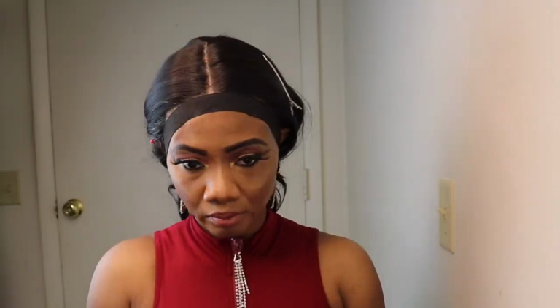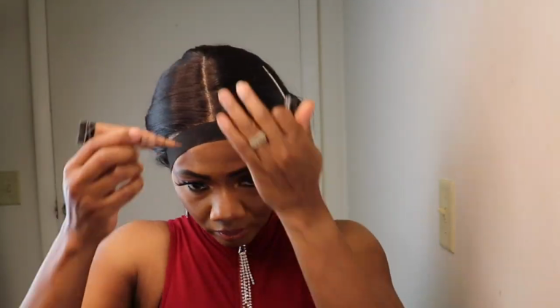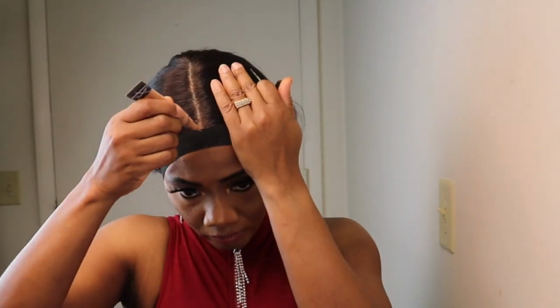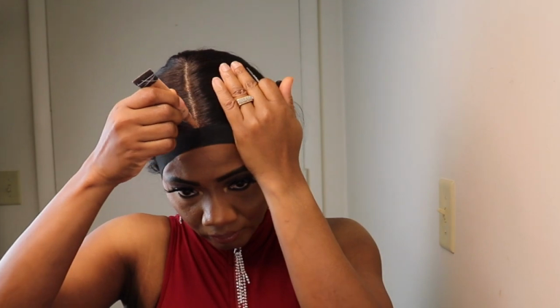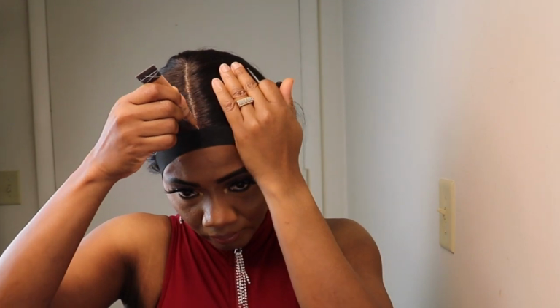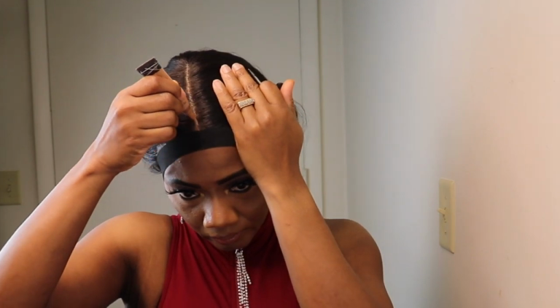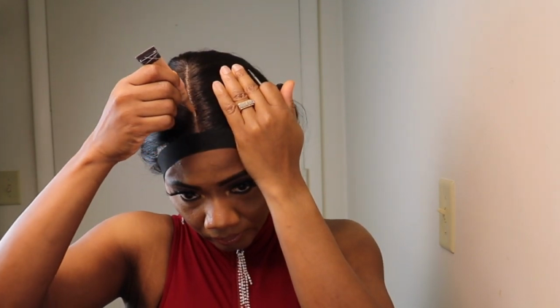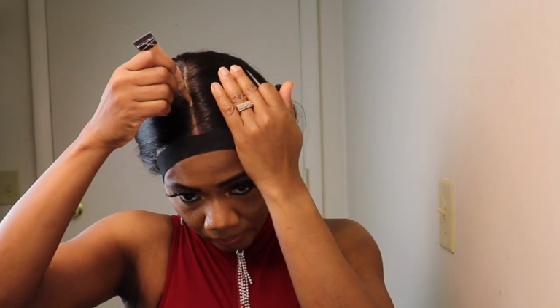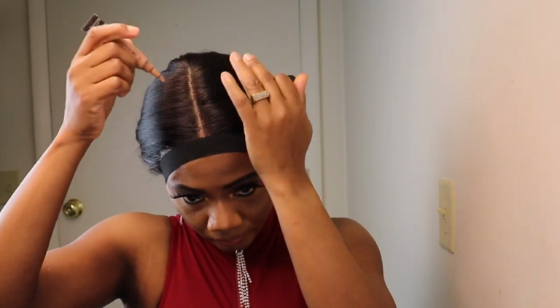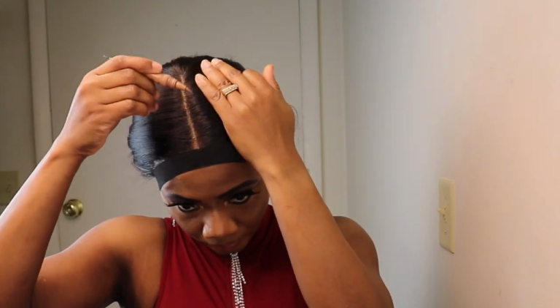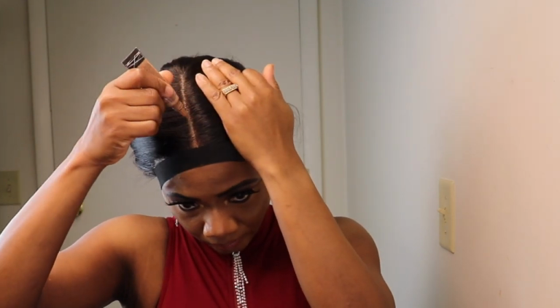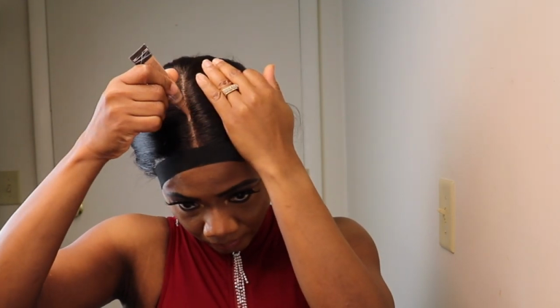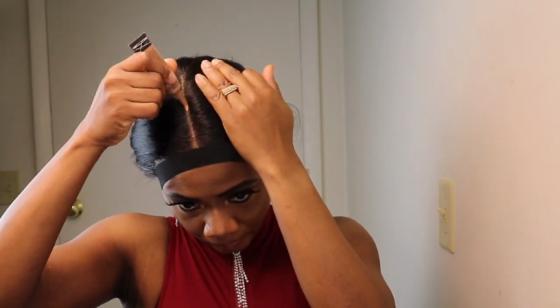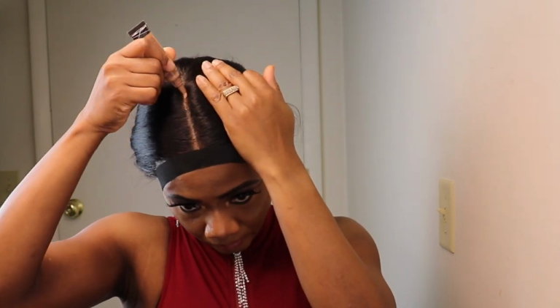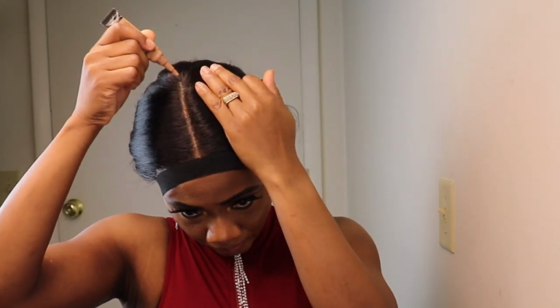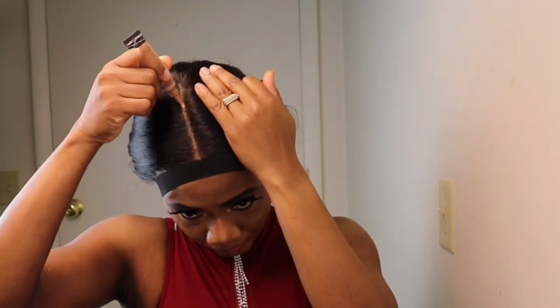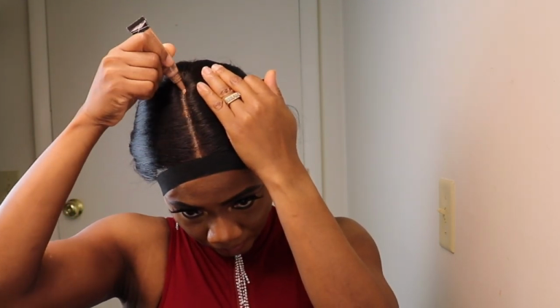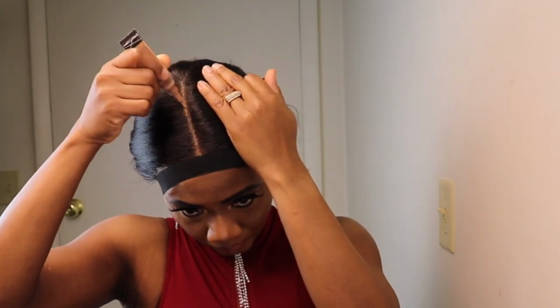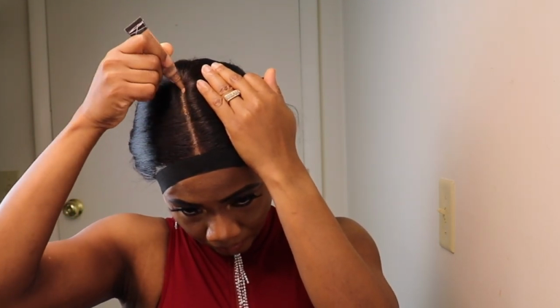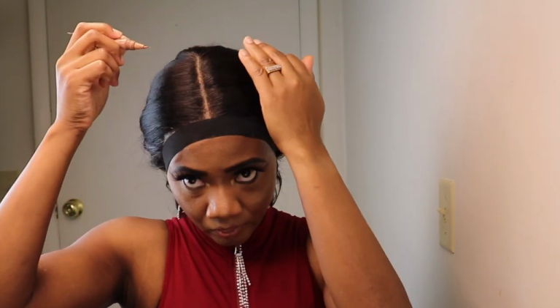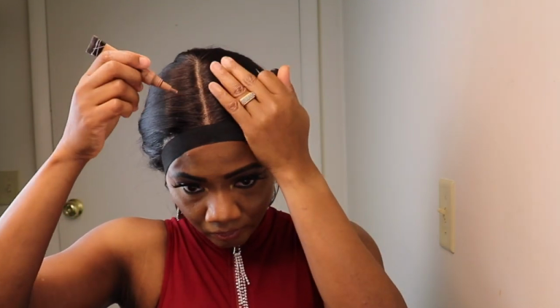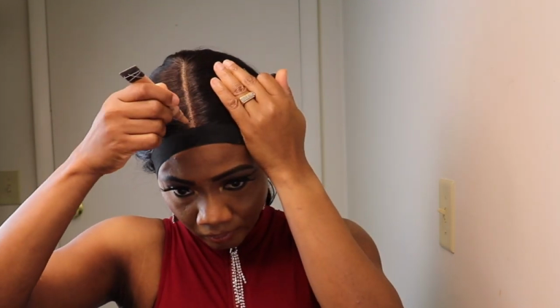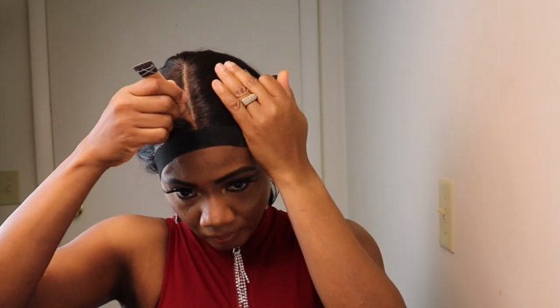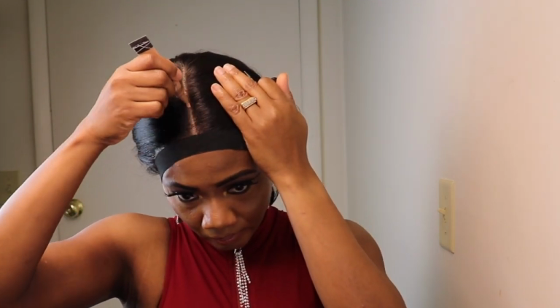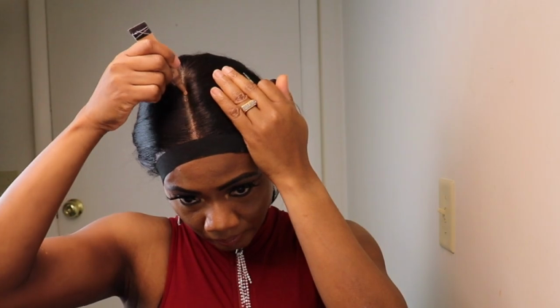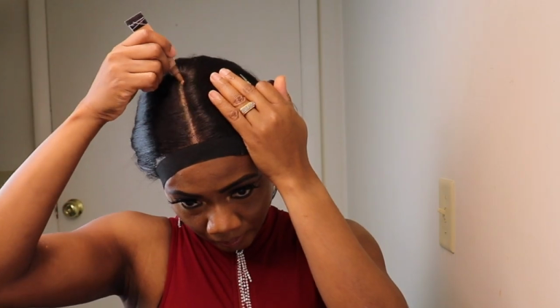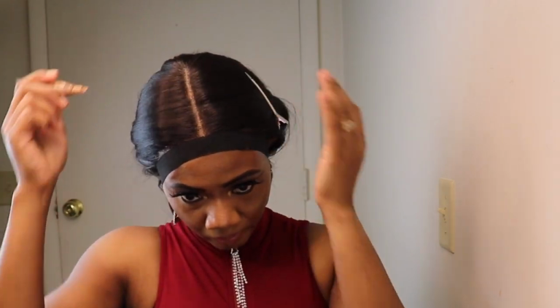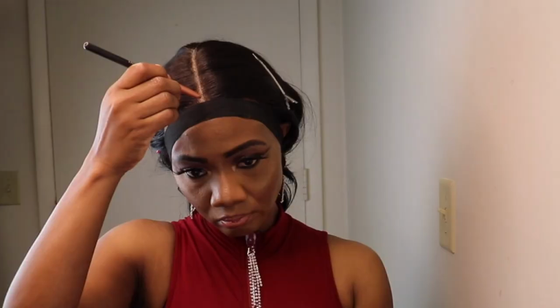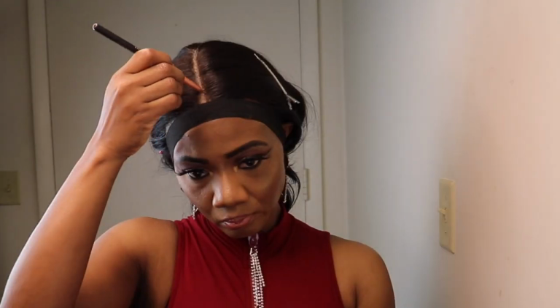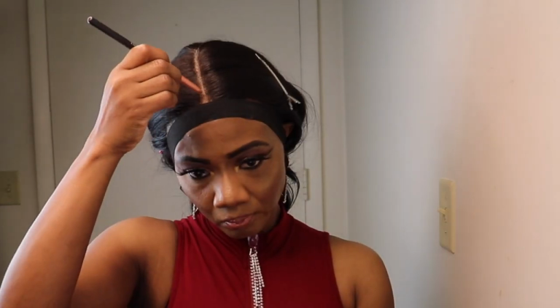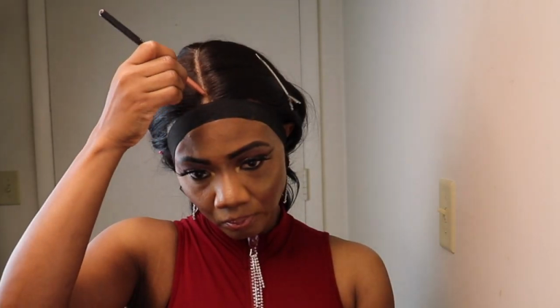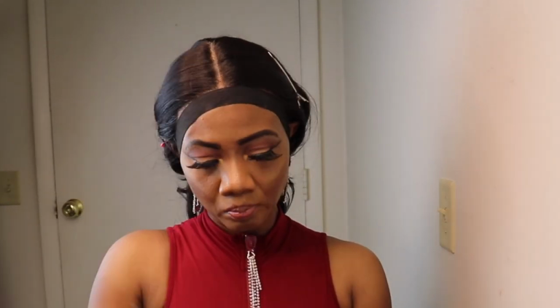I am adding concealer to the parting space, then I'll go over it with the Fit Me Maybelline Powder.